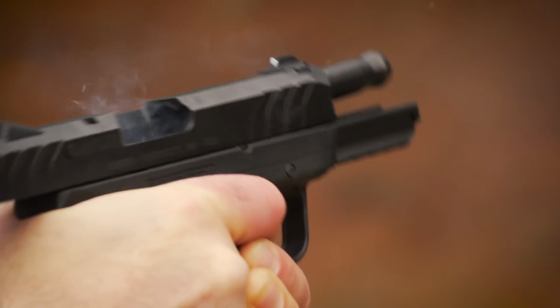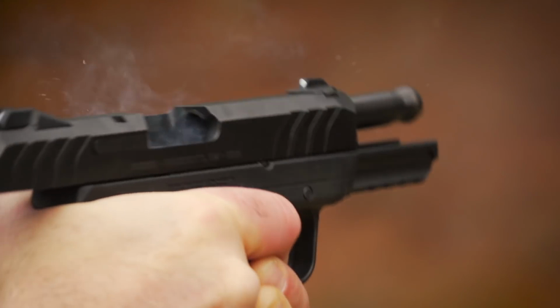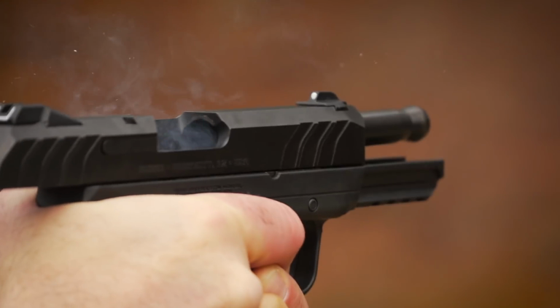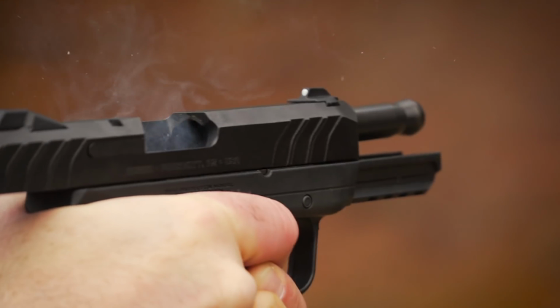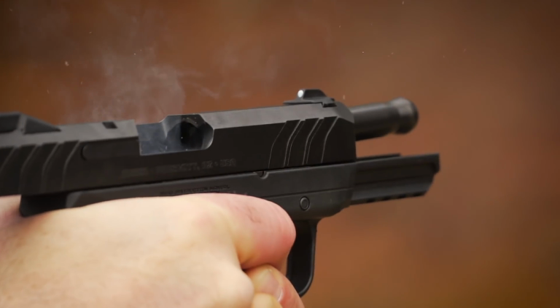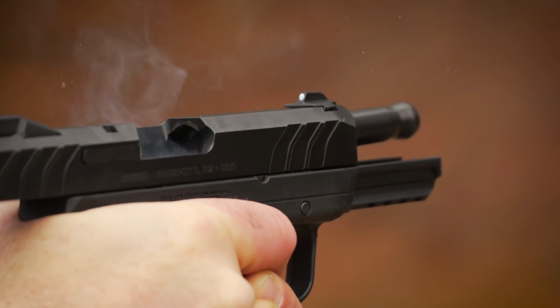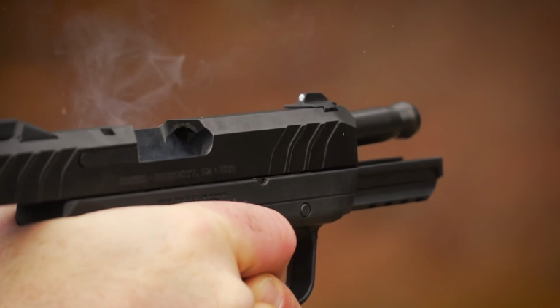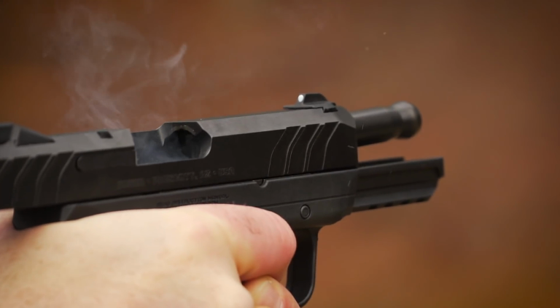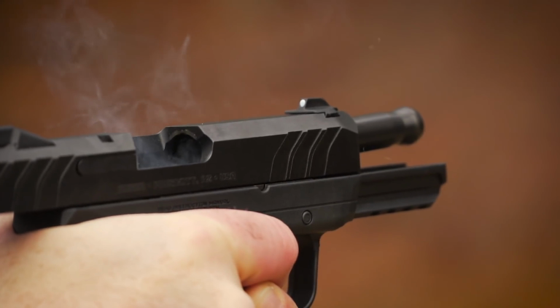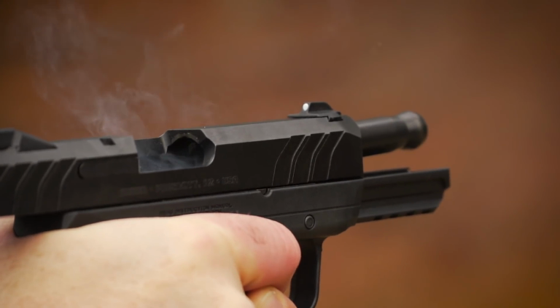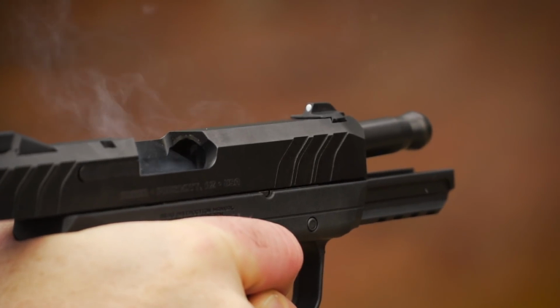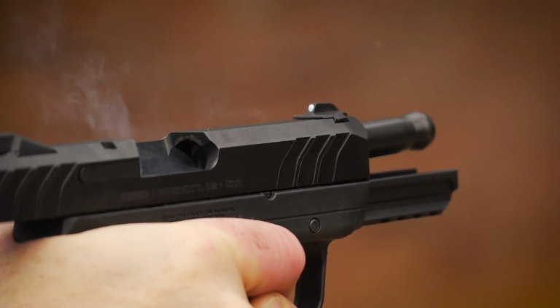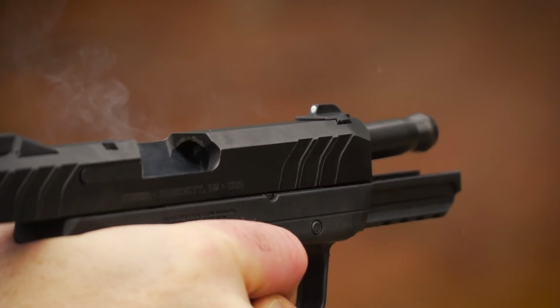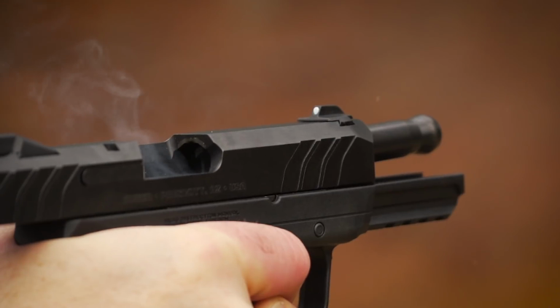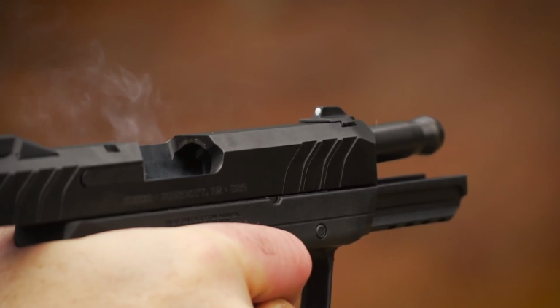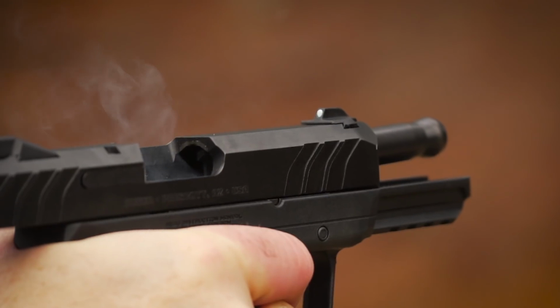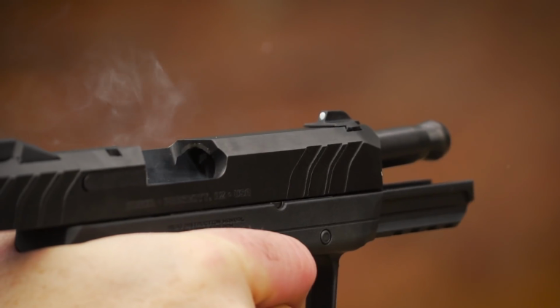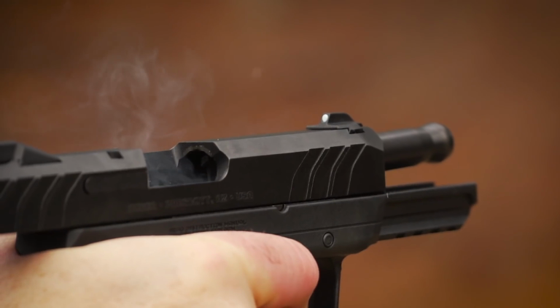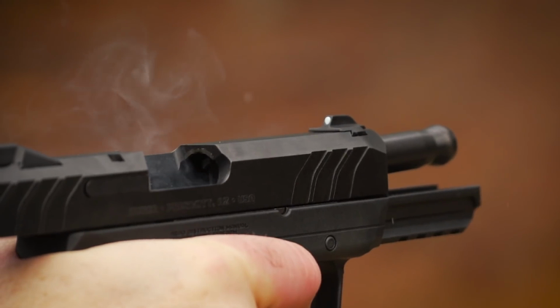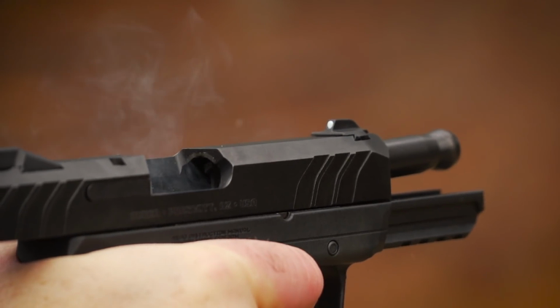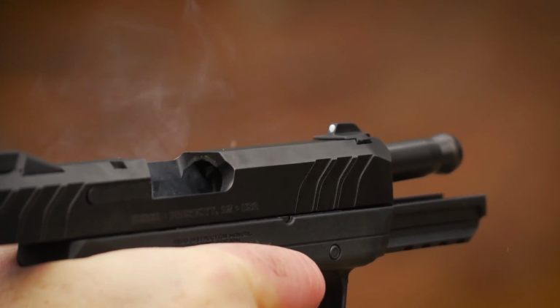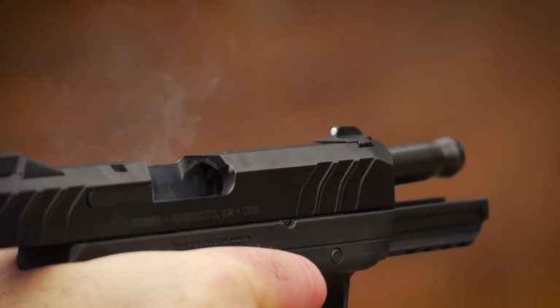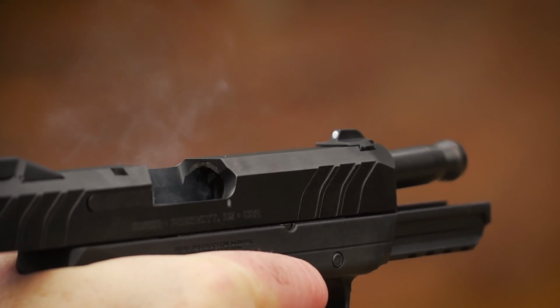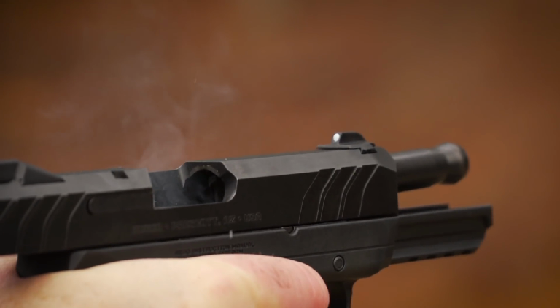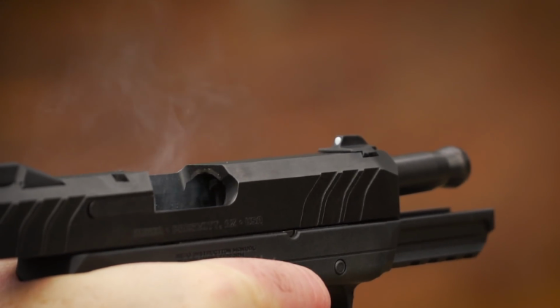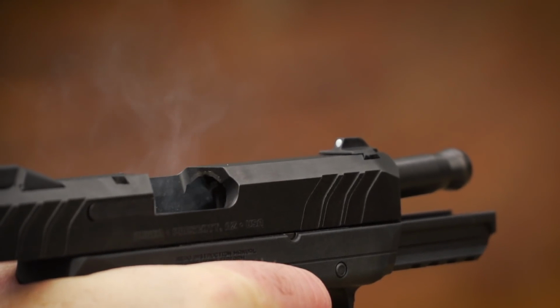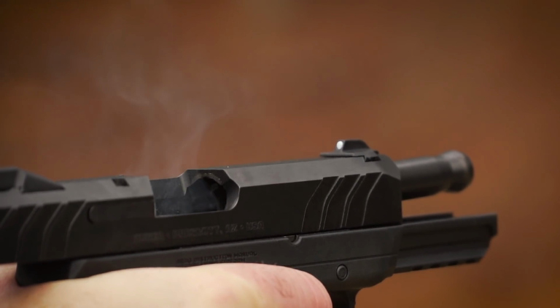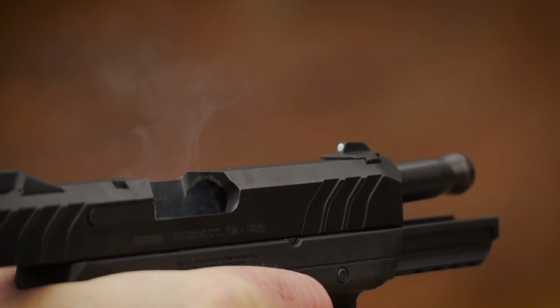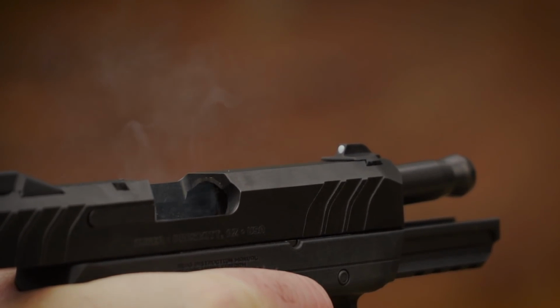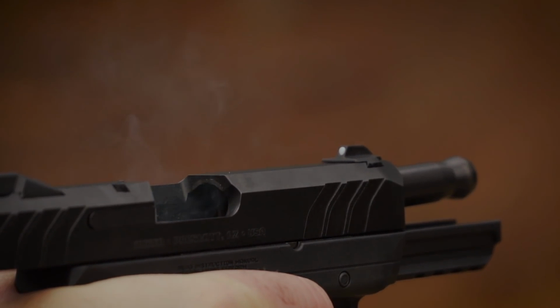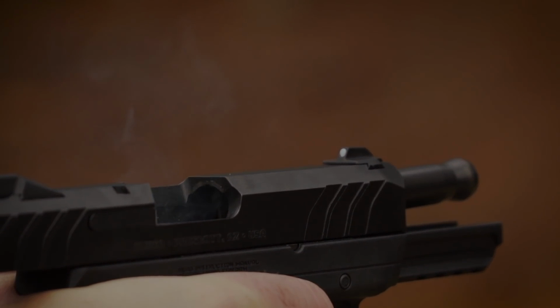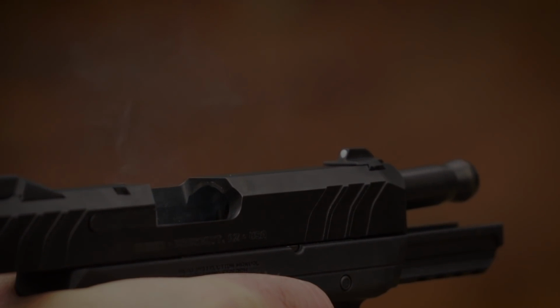The new Security 9 from Ruger, value-price gun — 1 of 2 of 5,000.